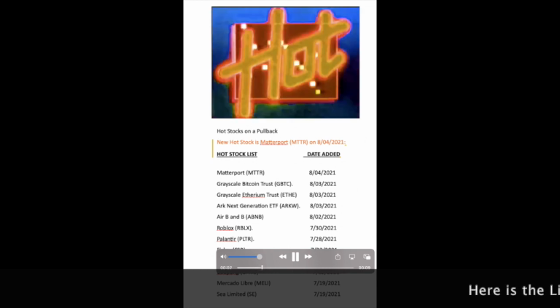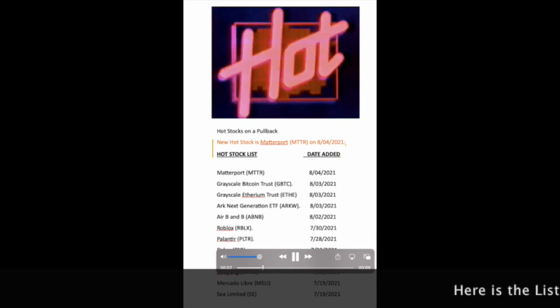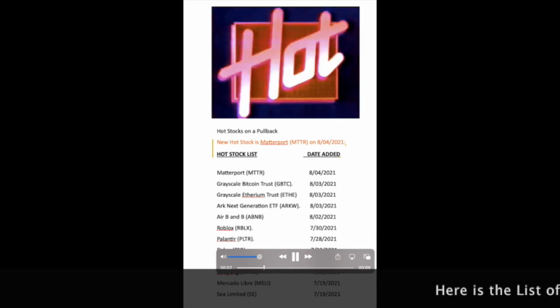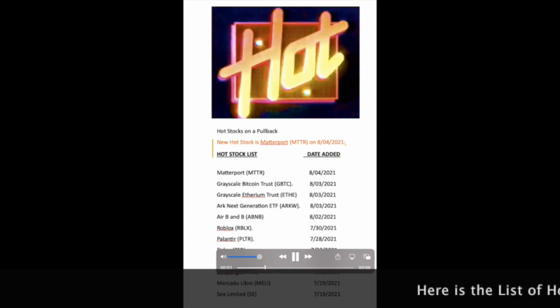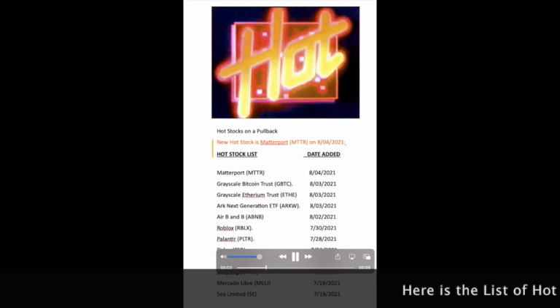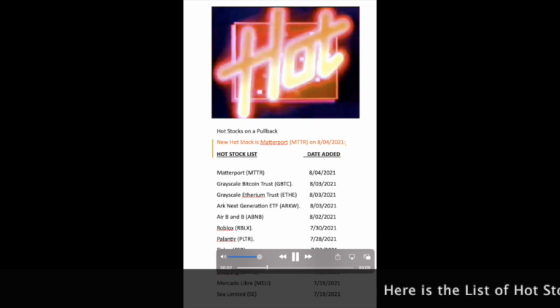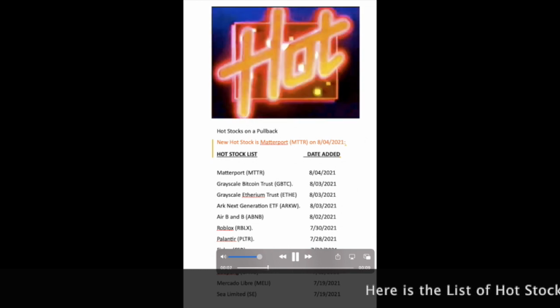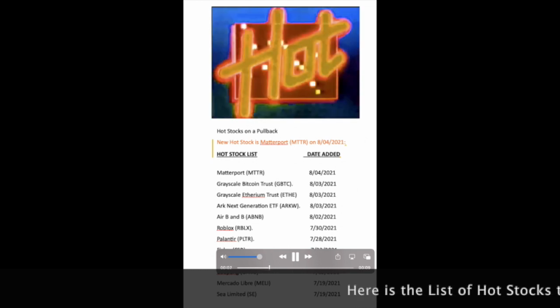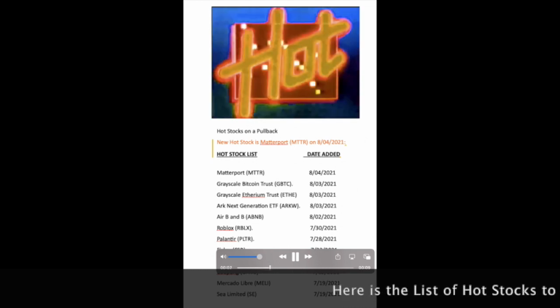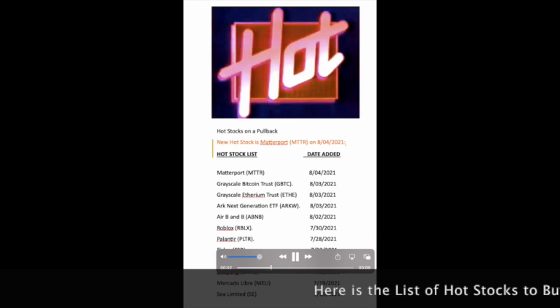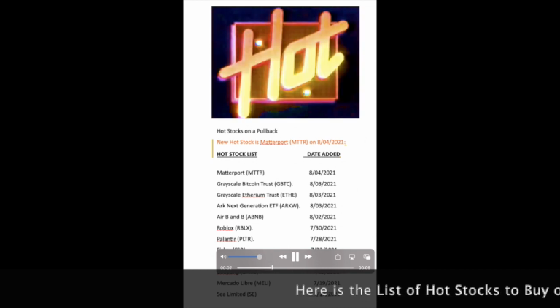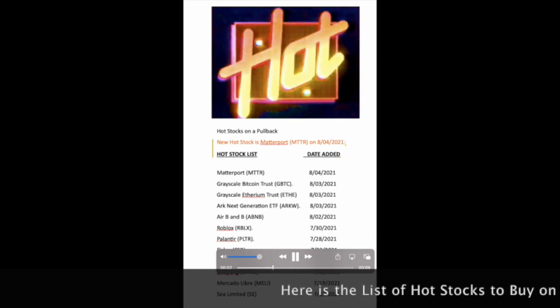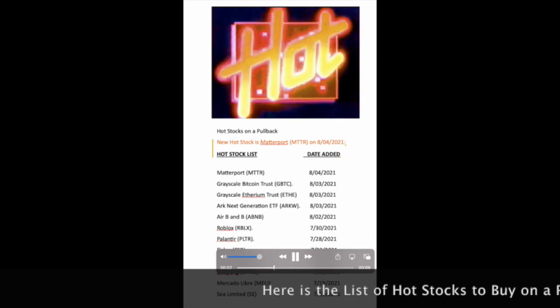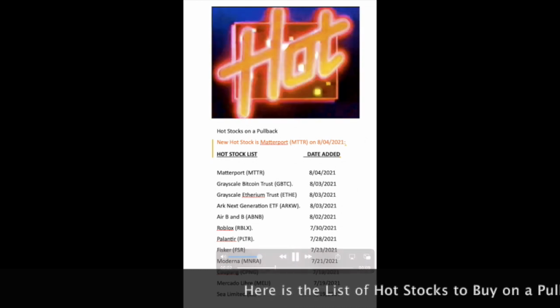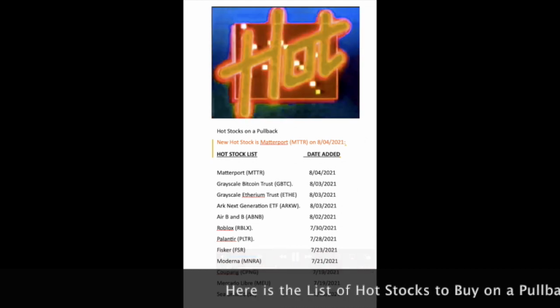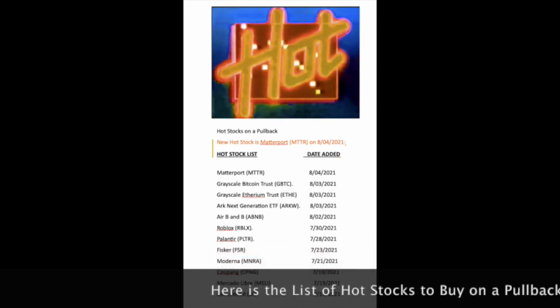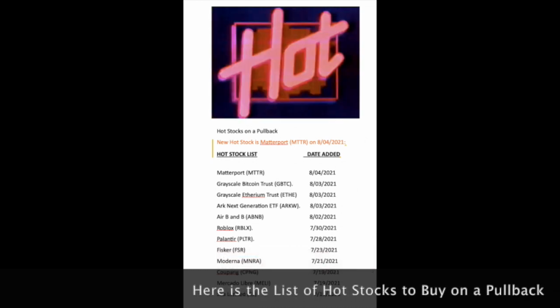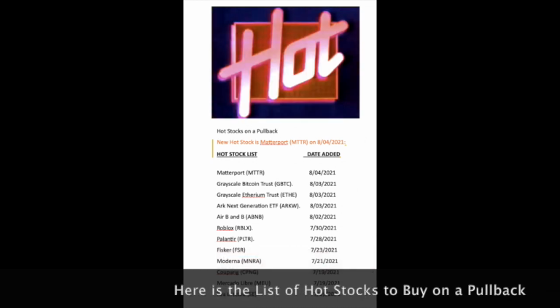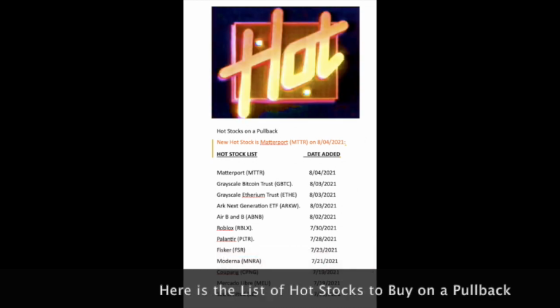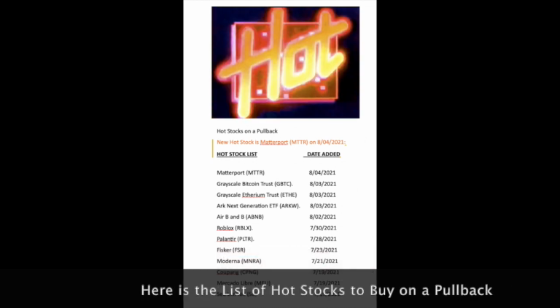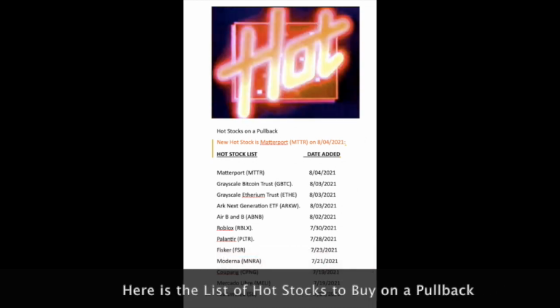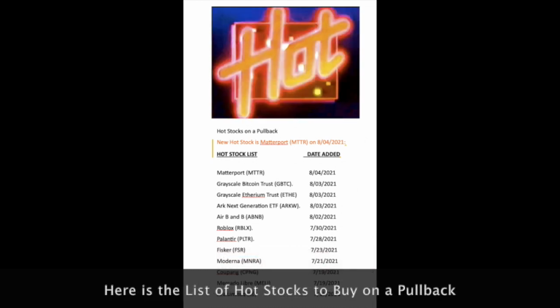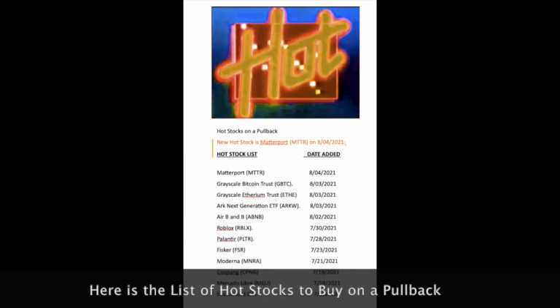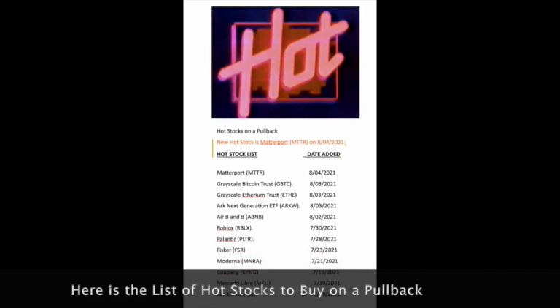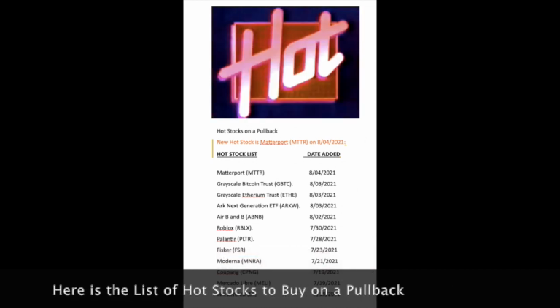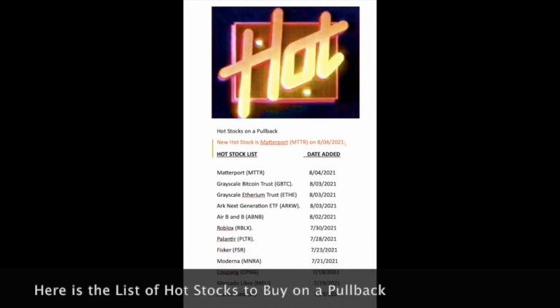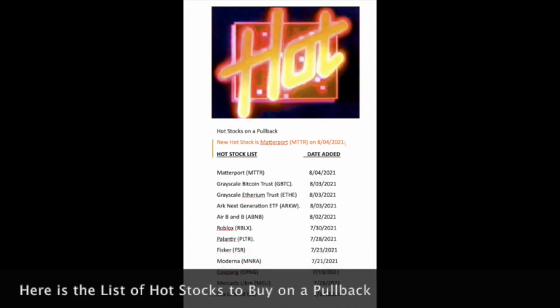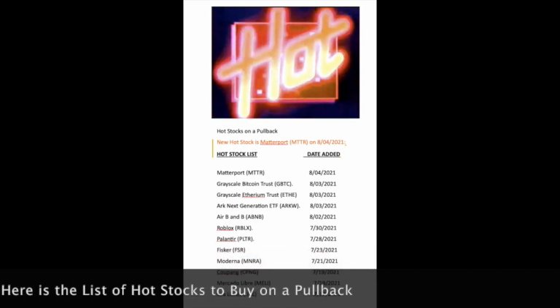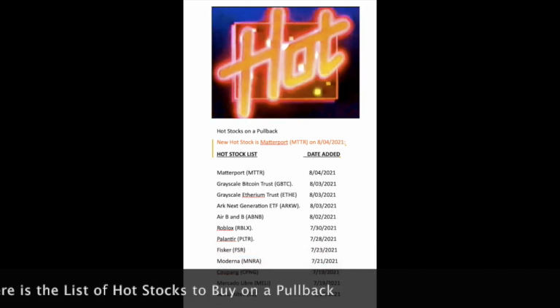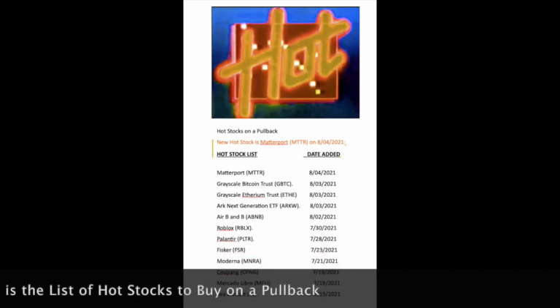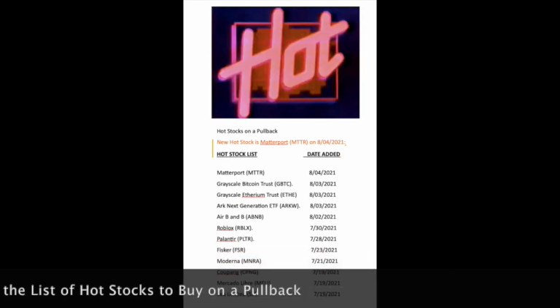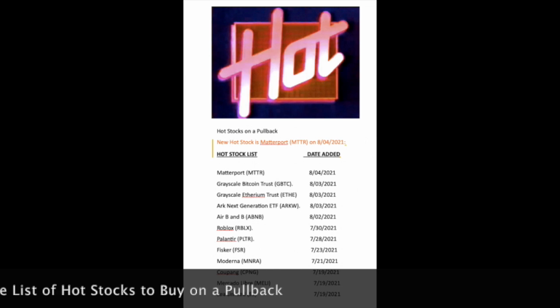Here's my list of hot stocks that I promised you at the beginning of this video.